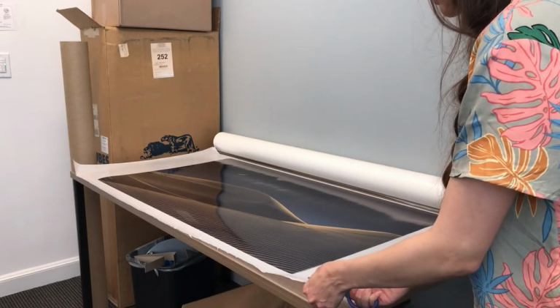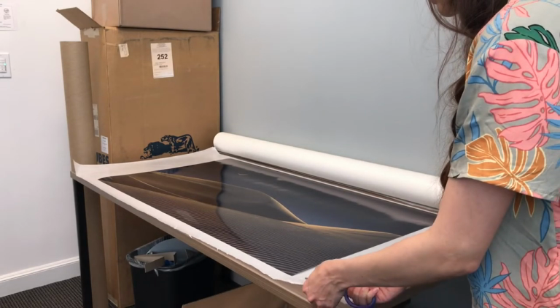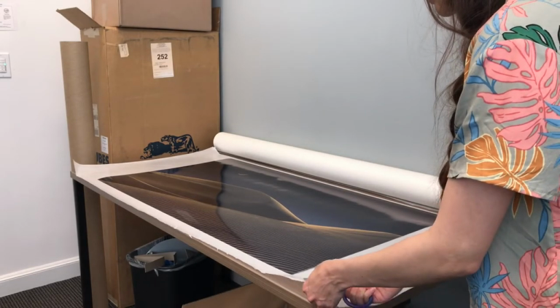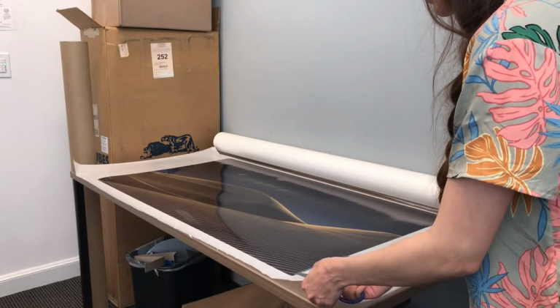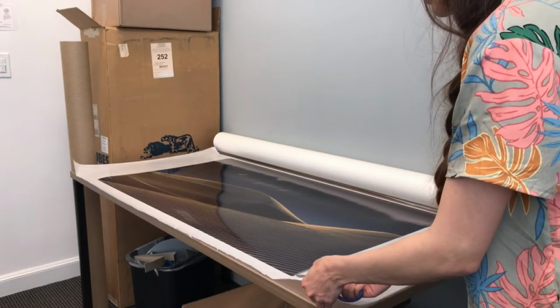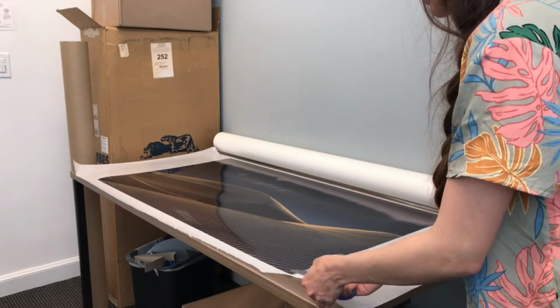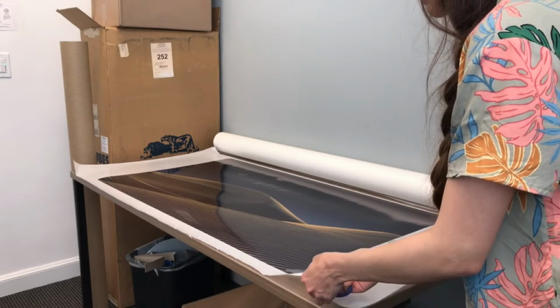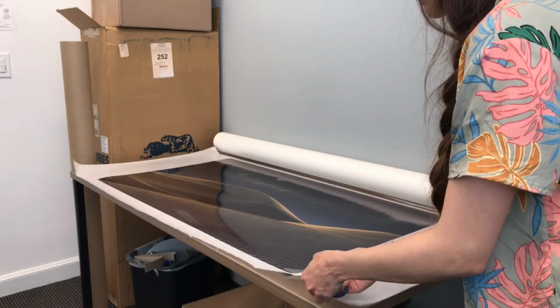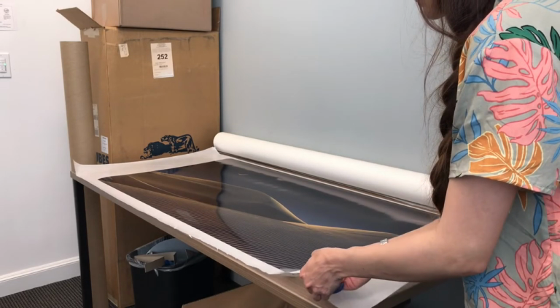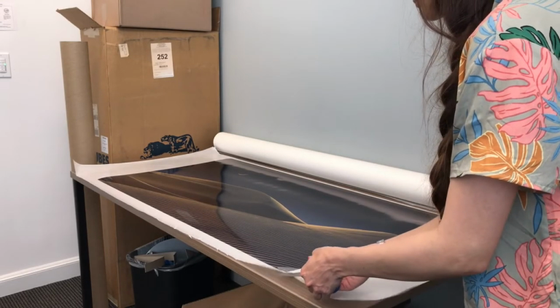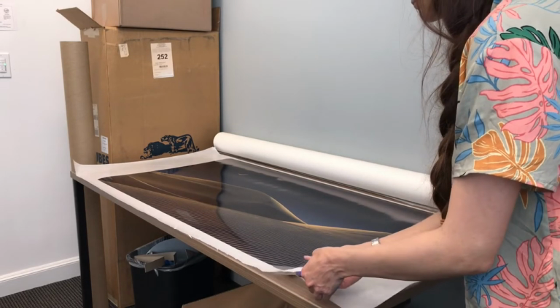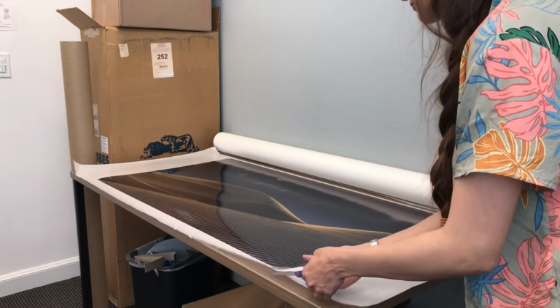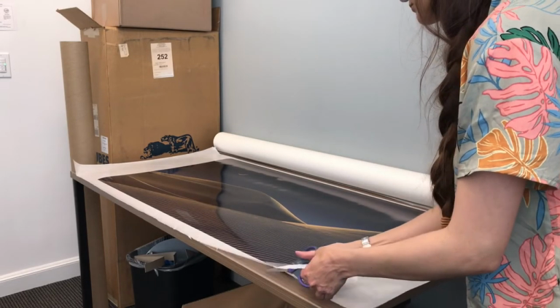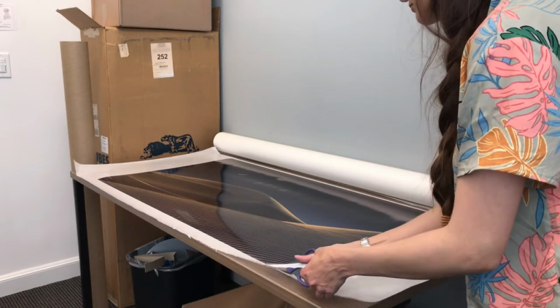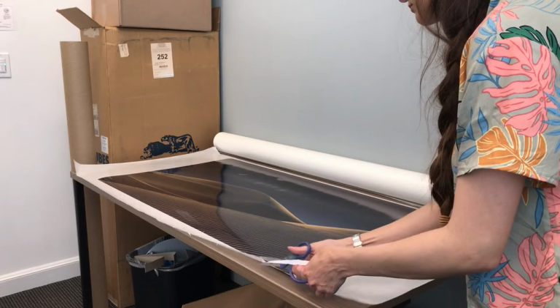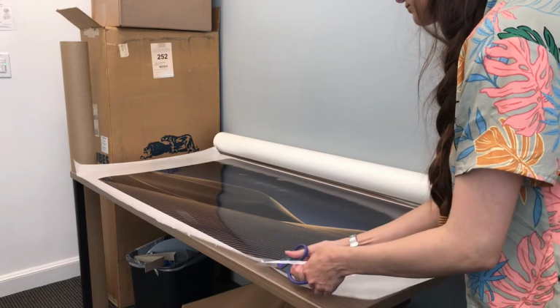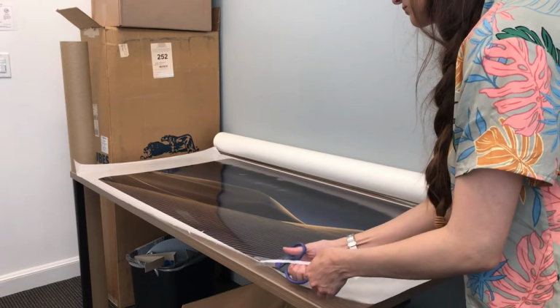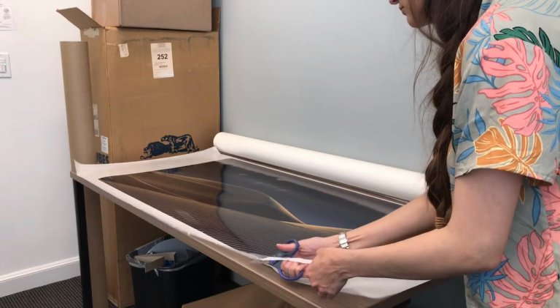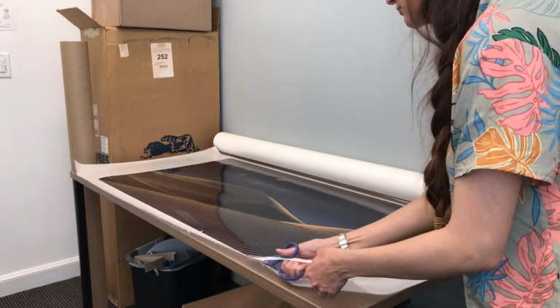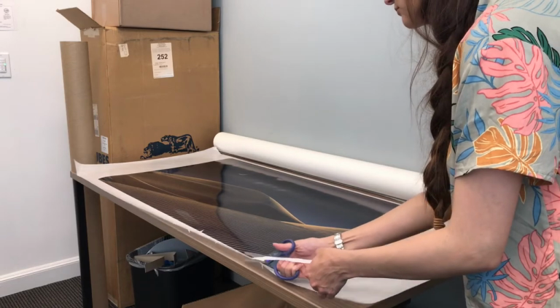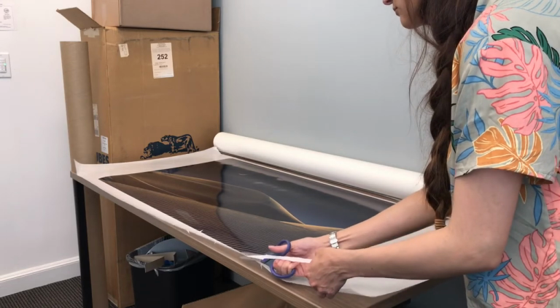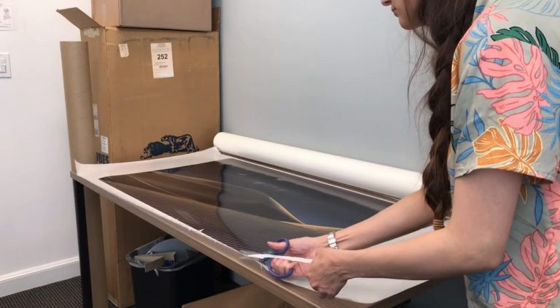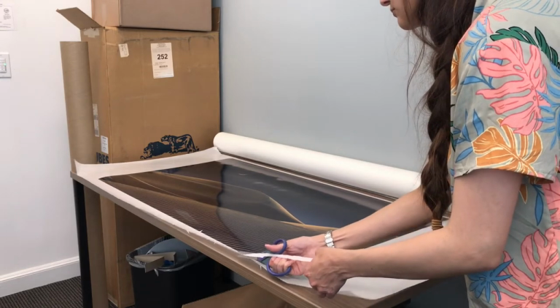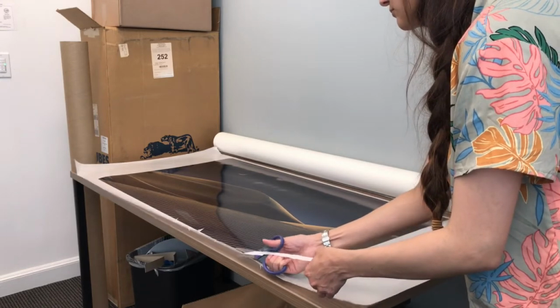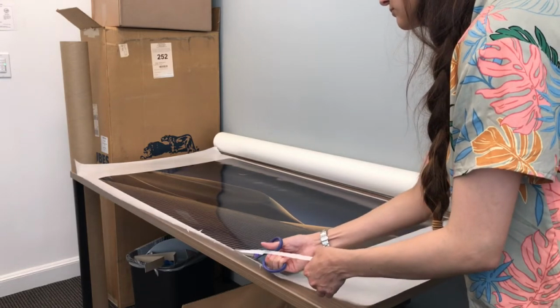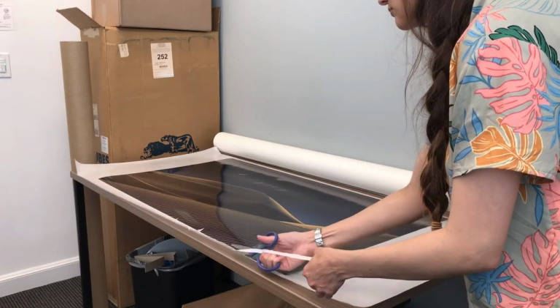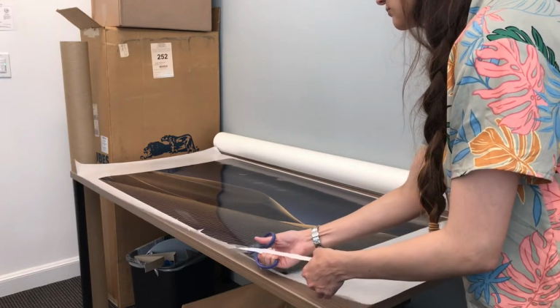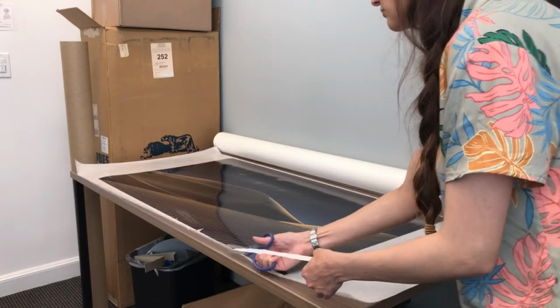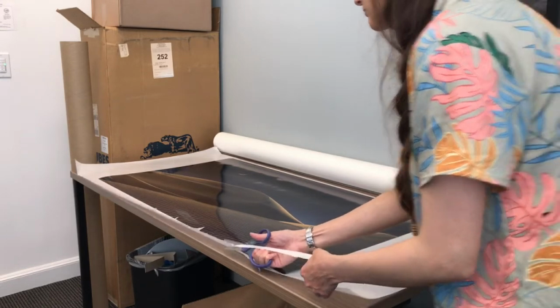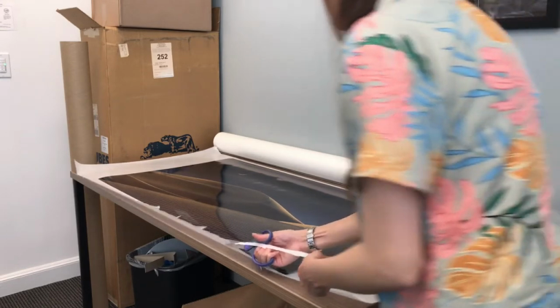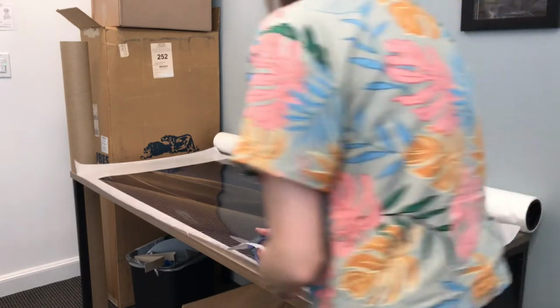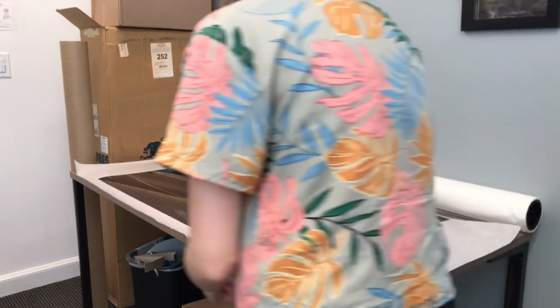Here I'm just cutting off a bit of the jagged excess so that it looks nicer for the customer.